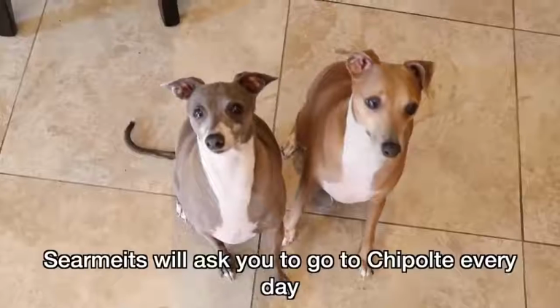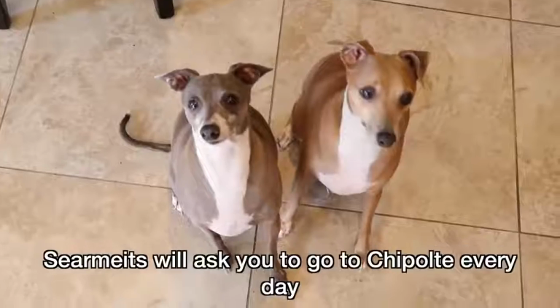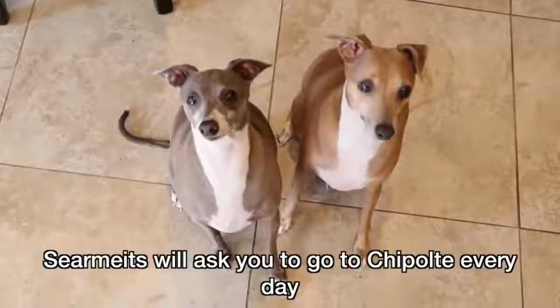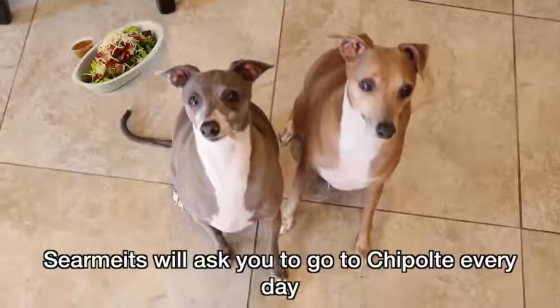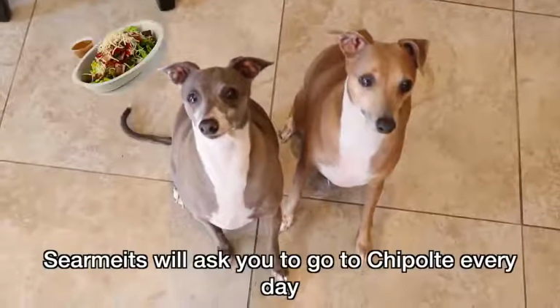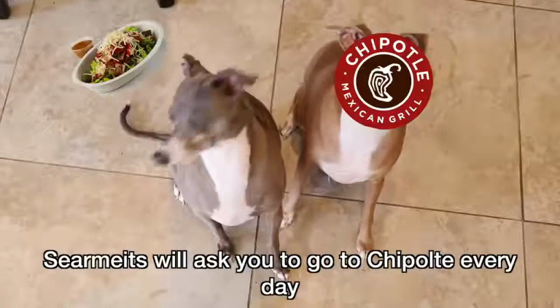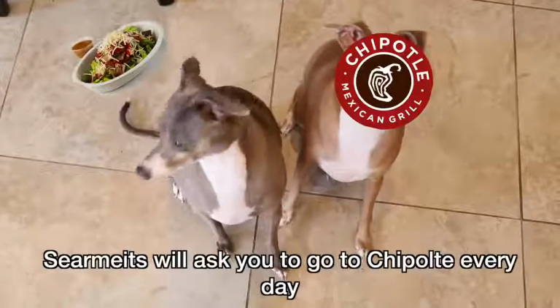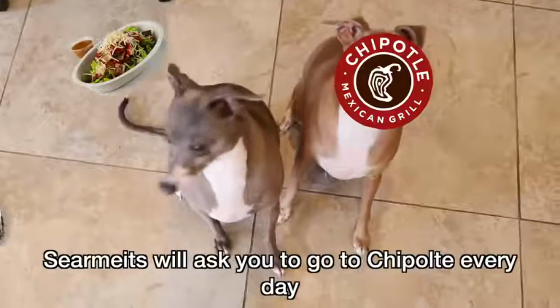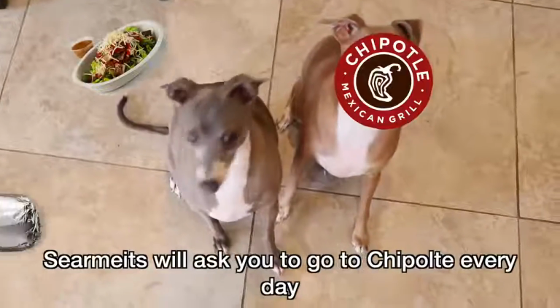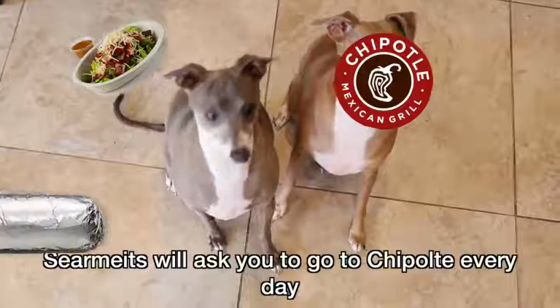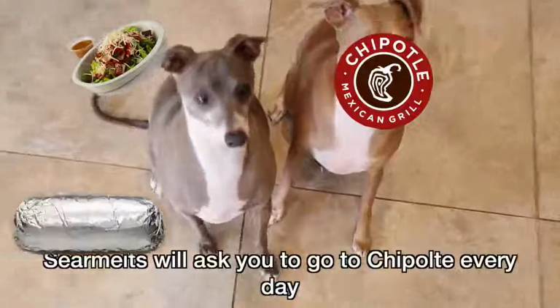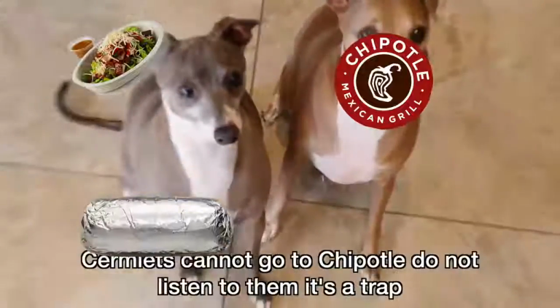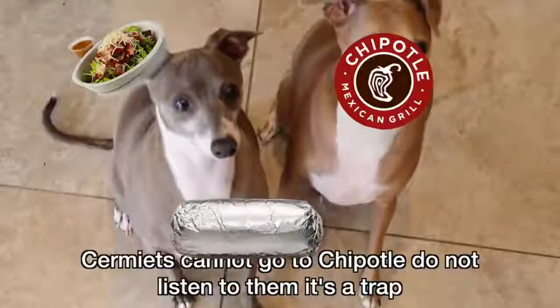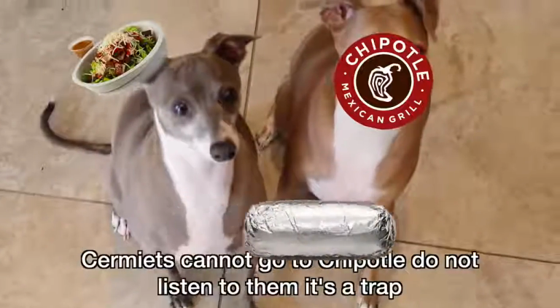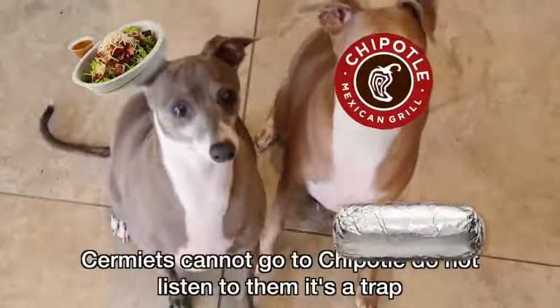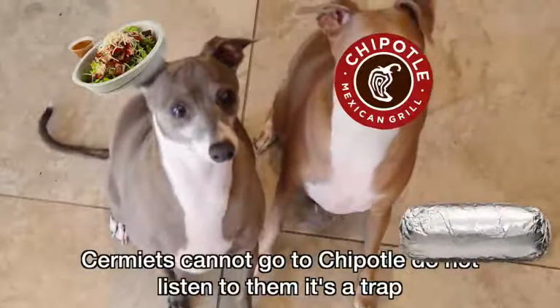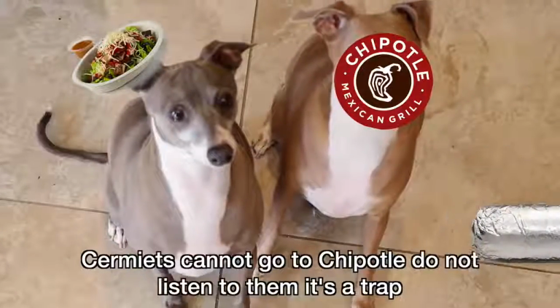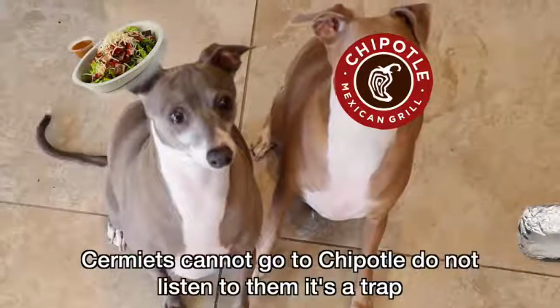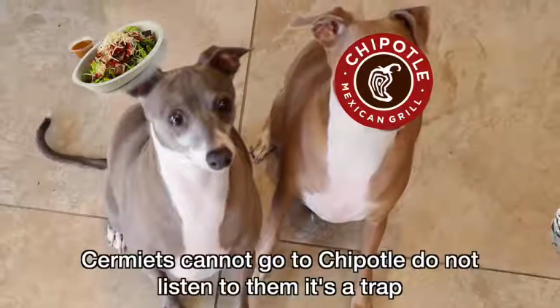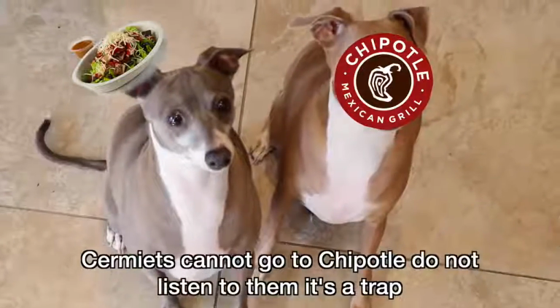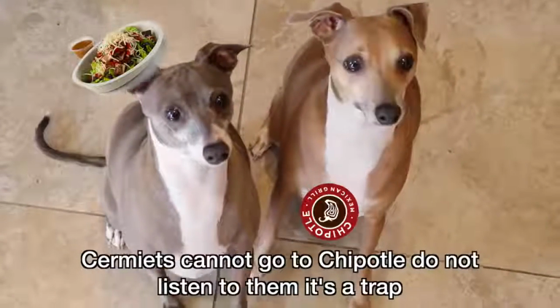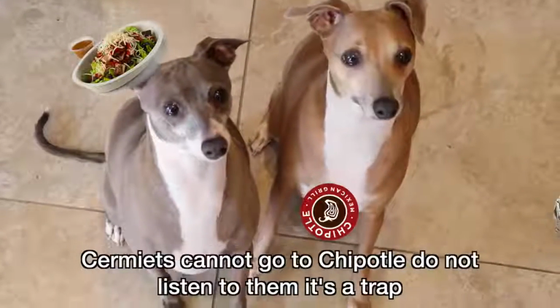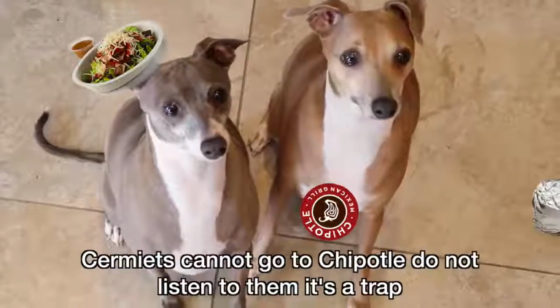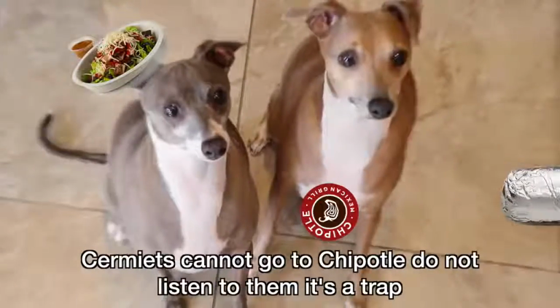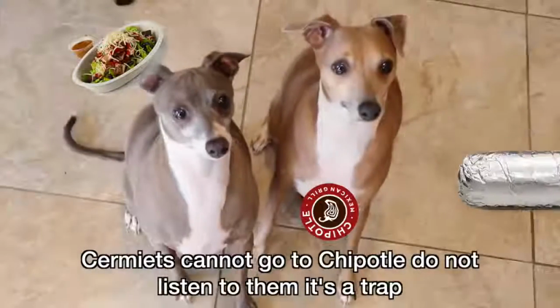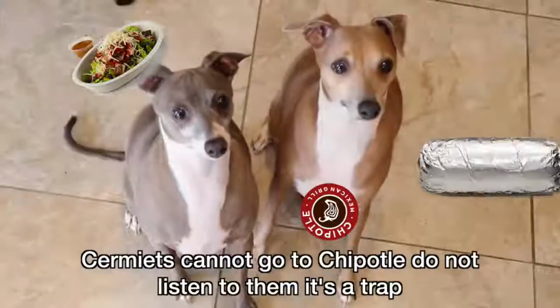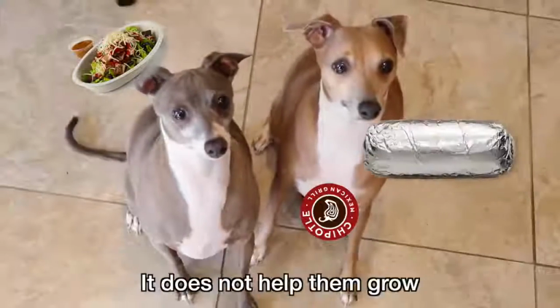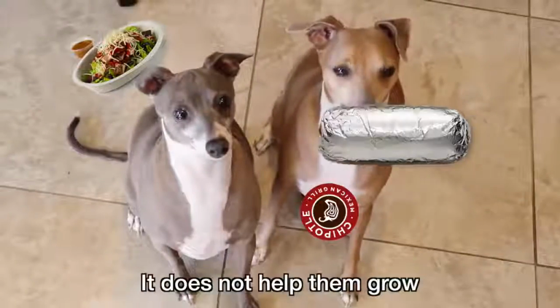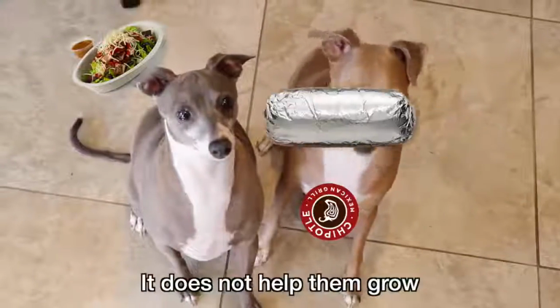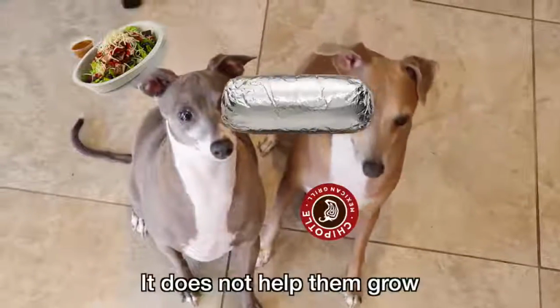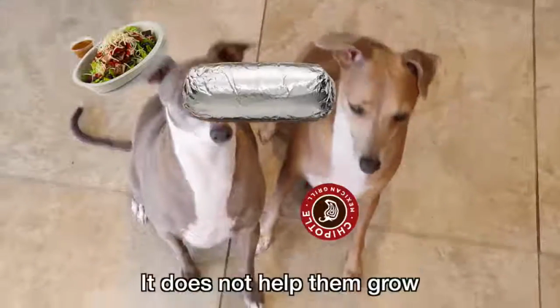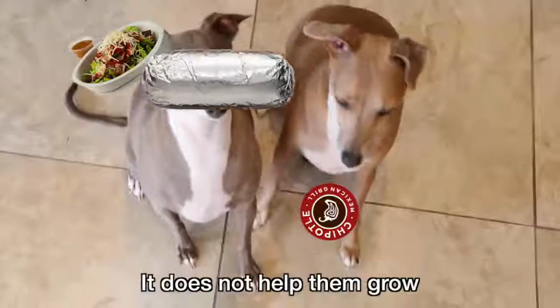Sermits will ask you to go to Chipotle every day. Sermits cannot go to Chipotle. Do not listen to them. It's a trap. It does not help them grow.